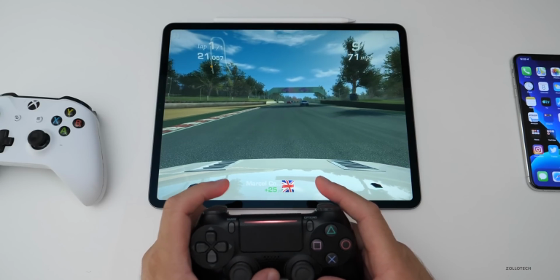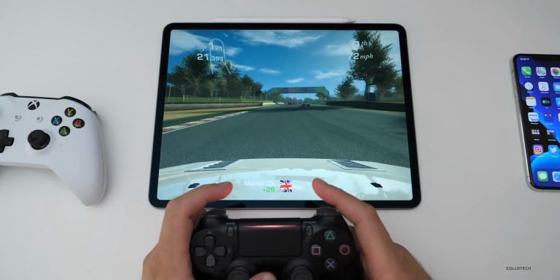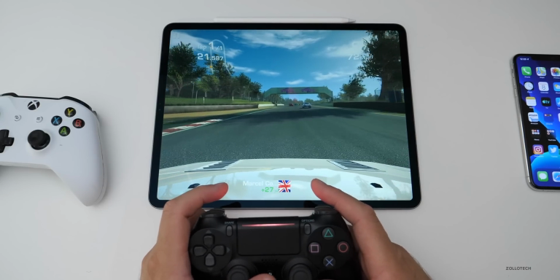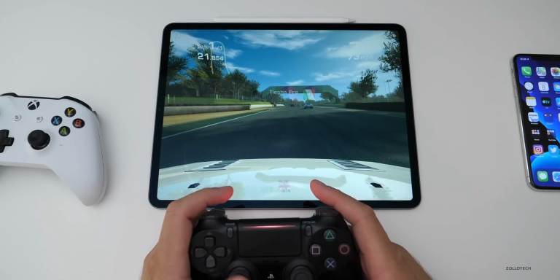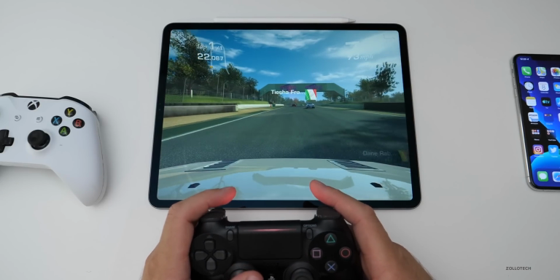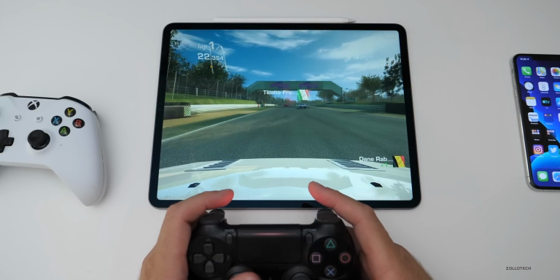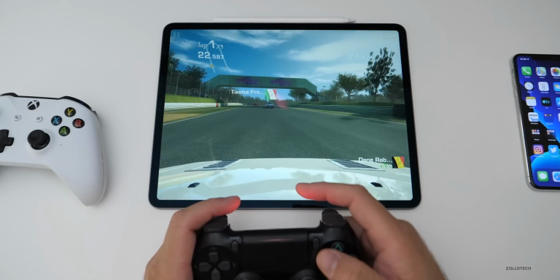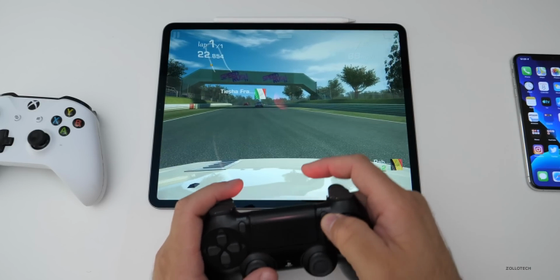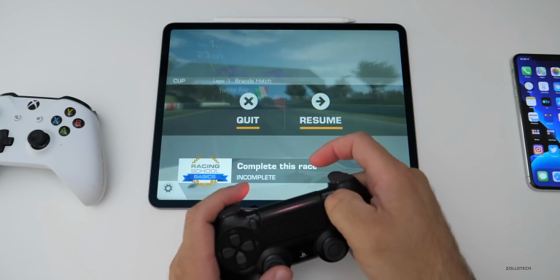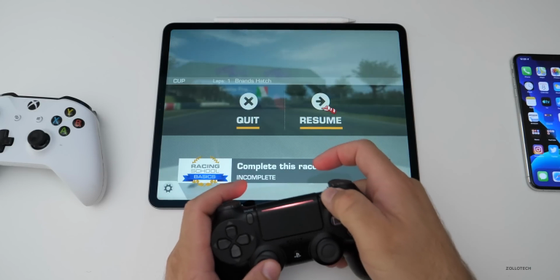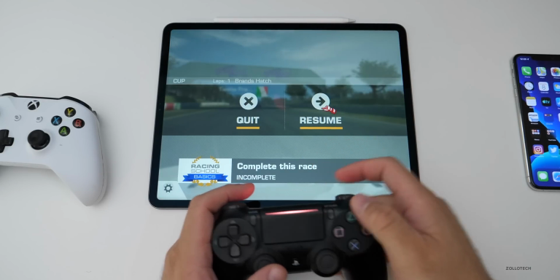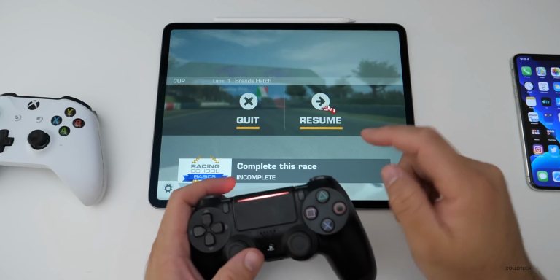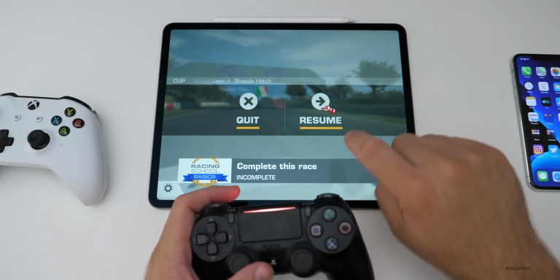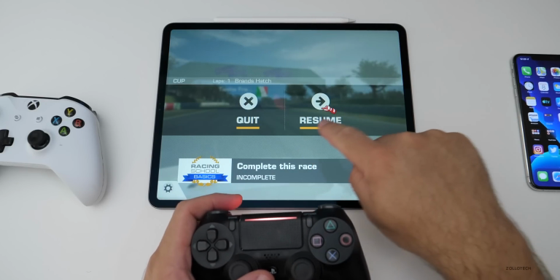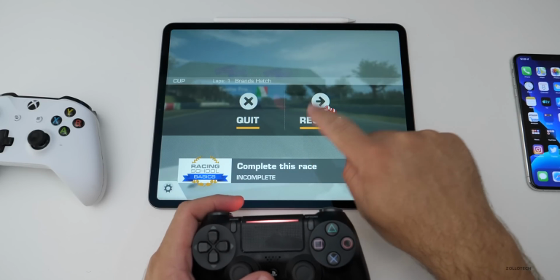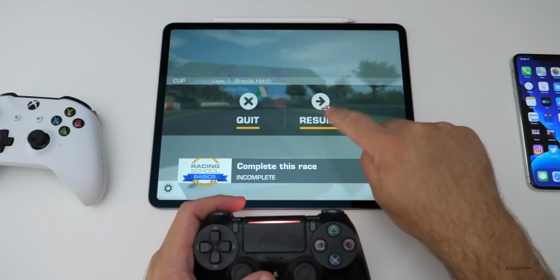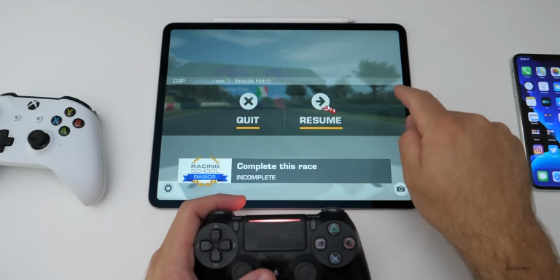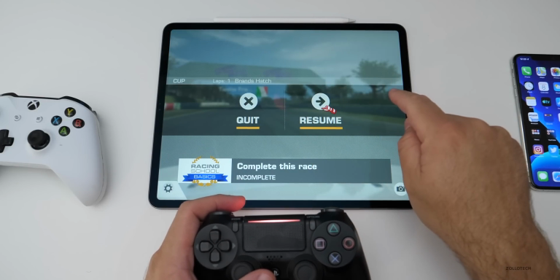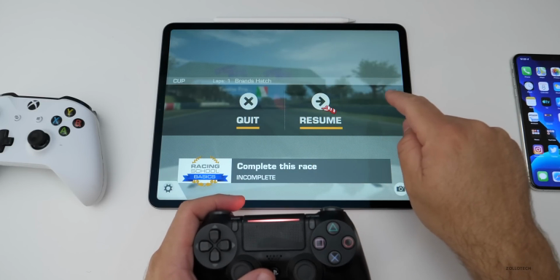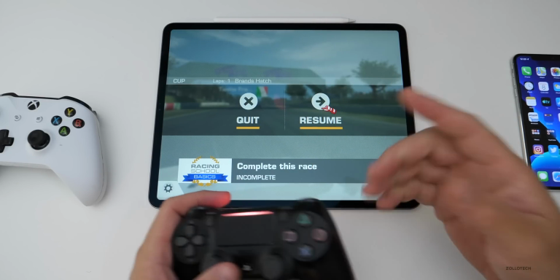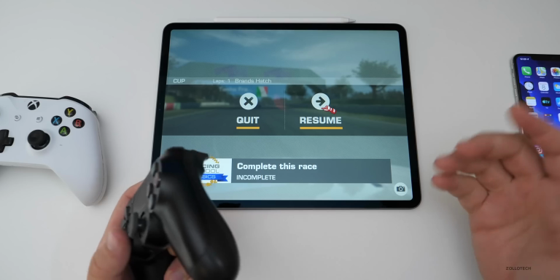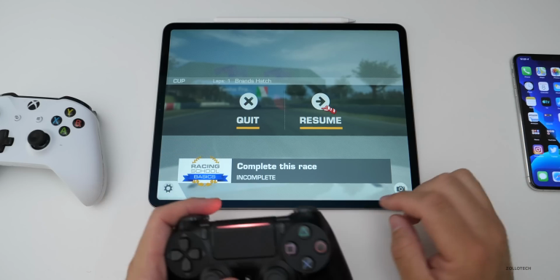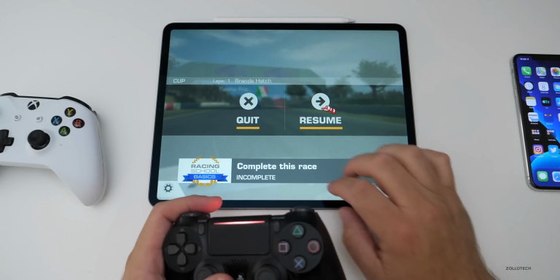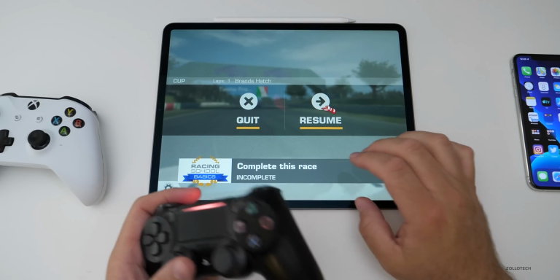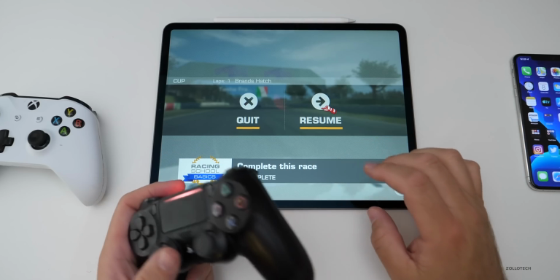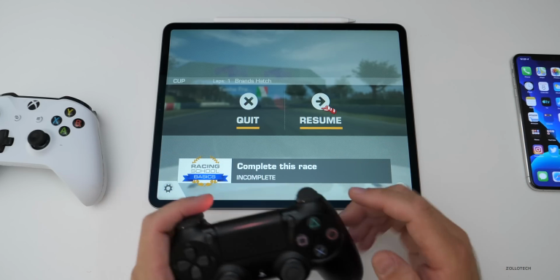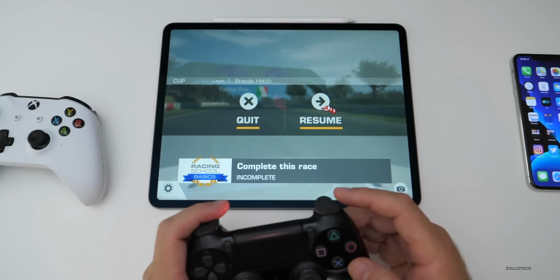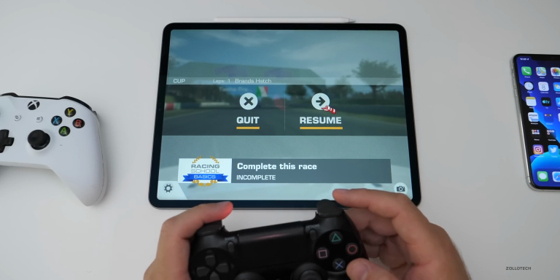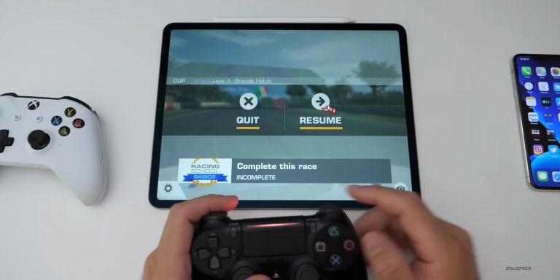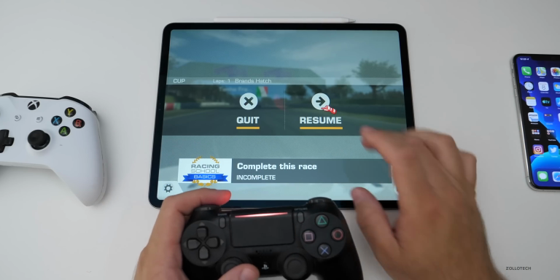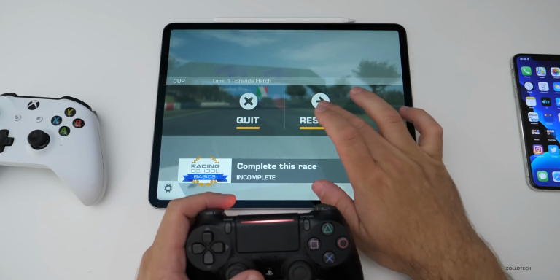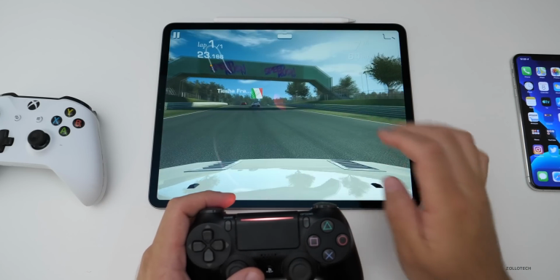If I hit the PS button, it doesn't do anything. If I hit Option, it goes to quit and resume. So it works really well and it's pretty simple and straightforward.